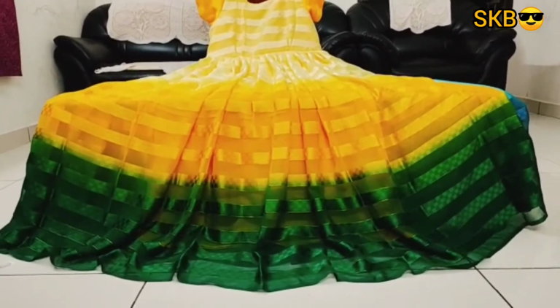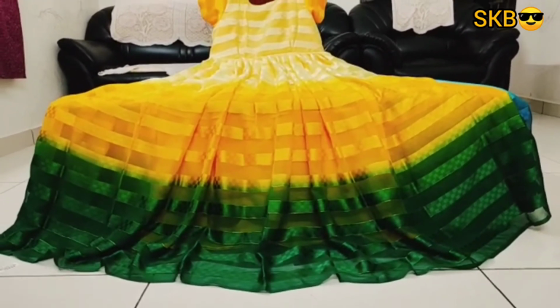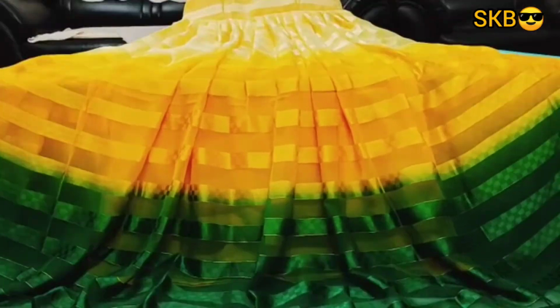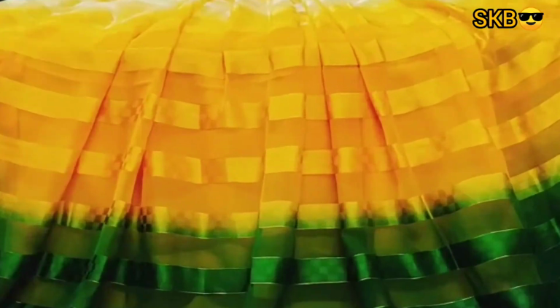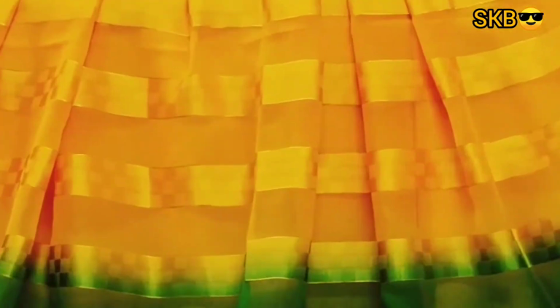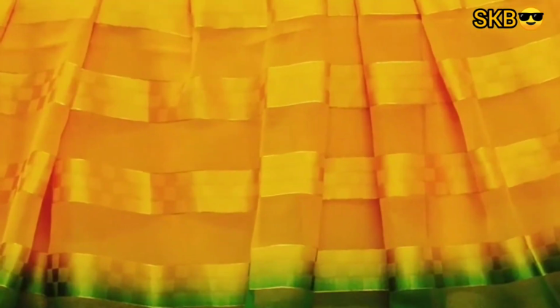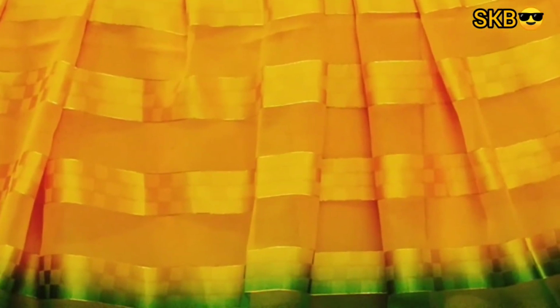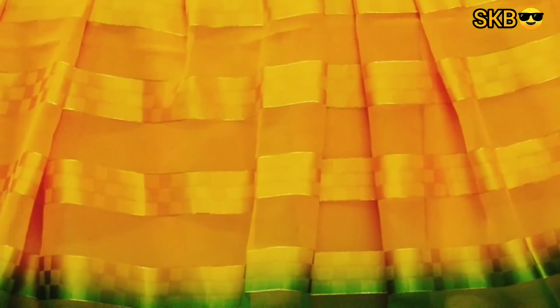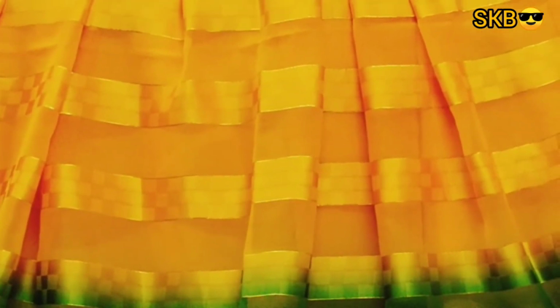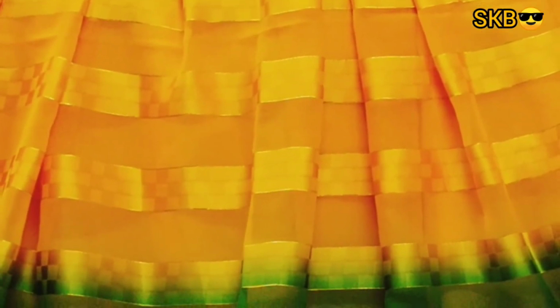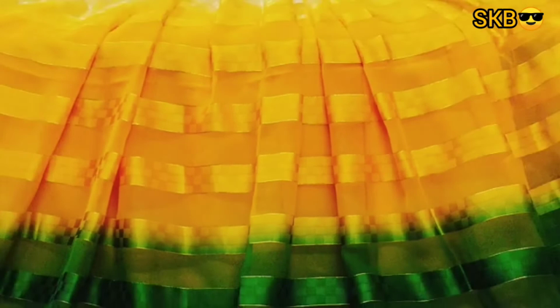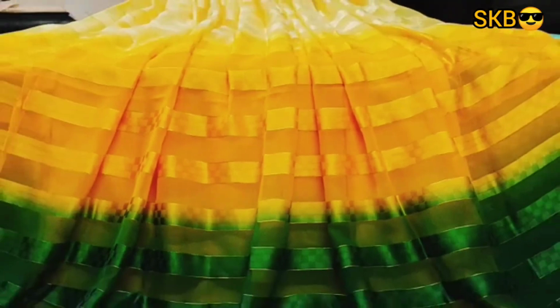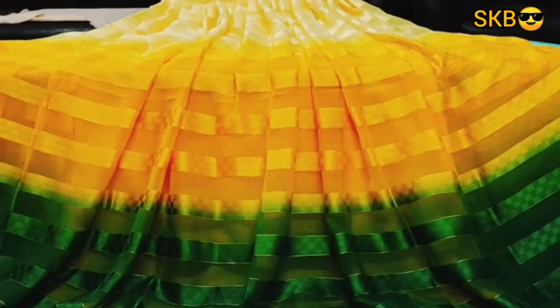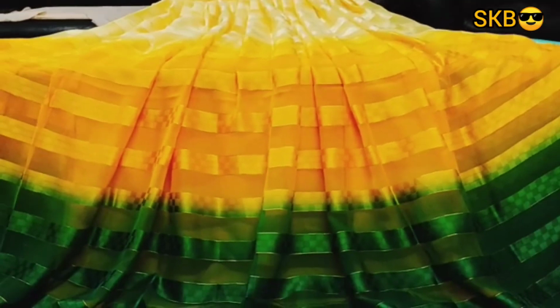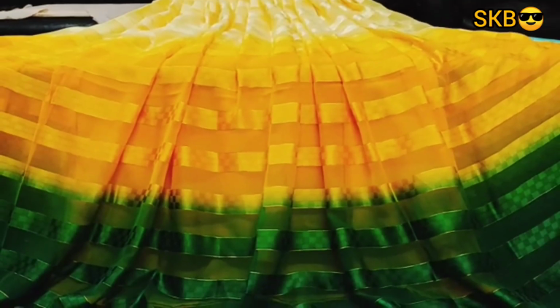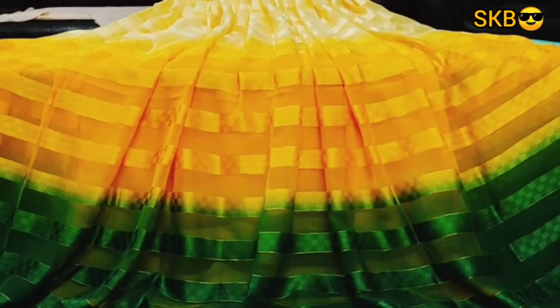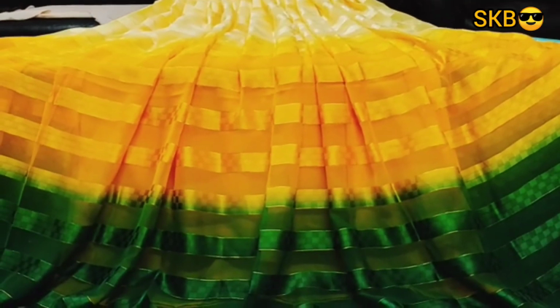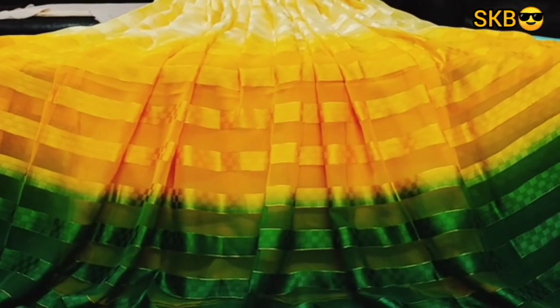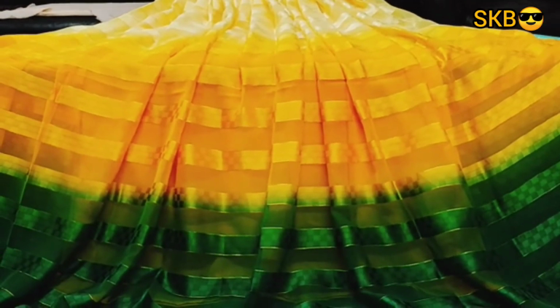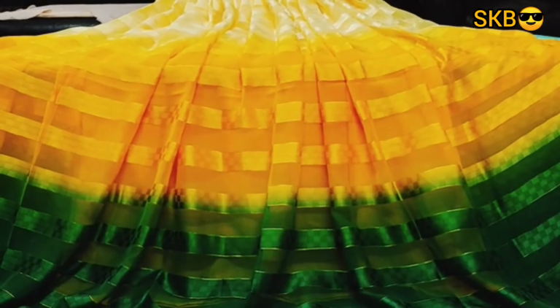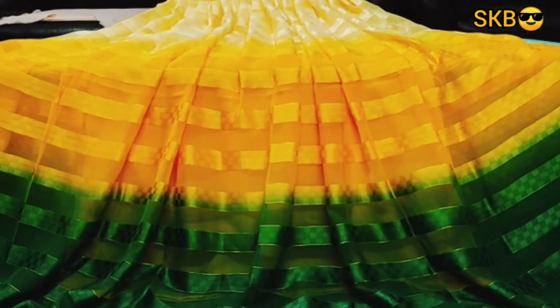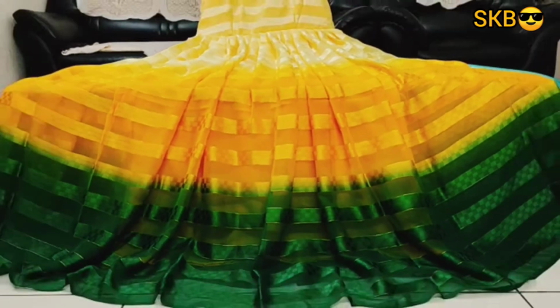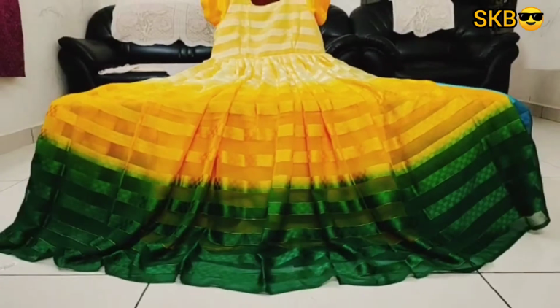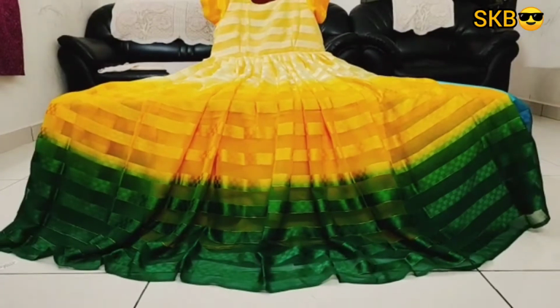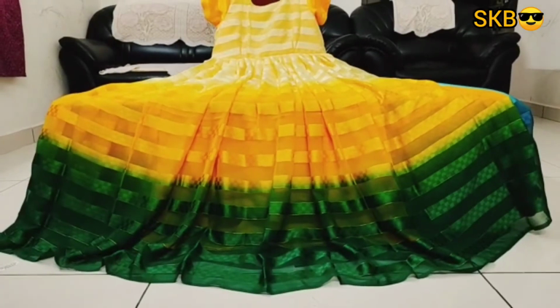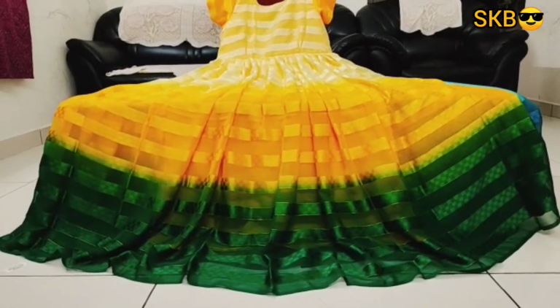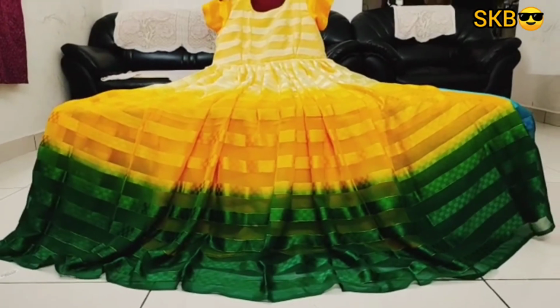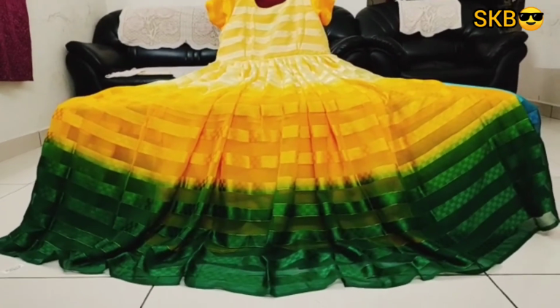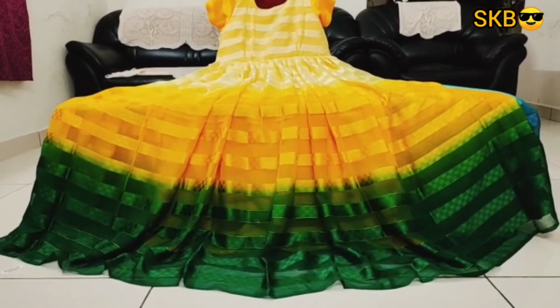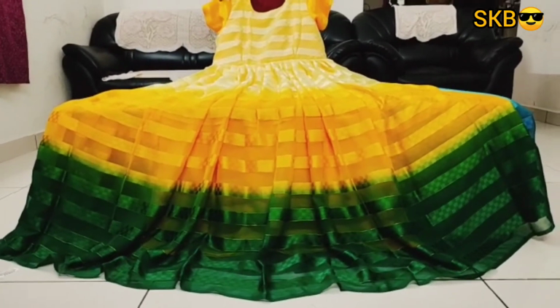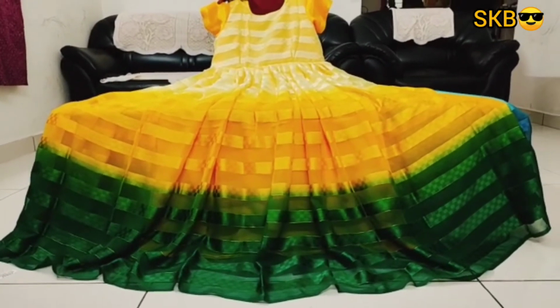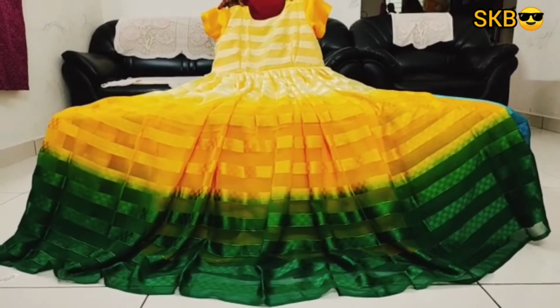You have boxed design. Satin lines with boxed design.